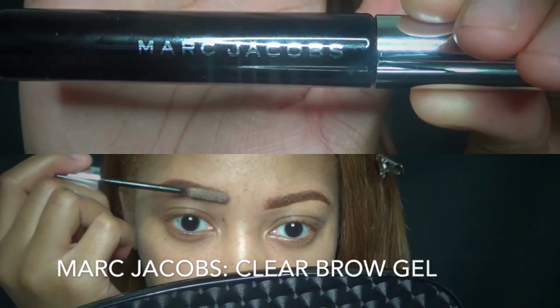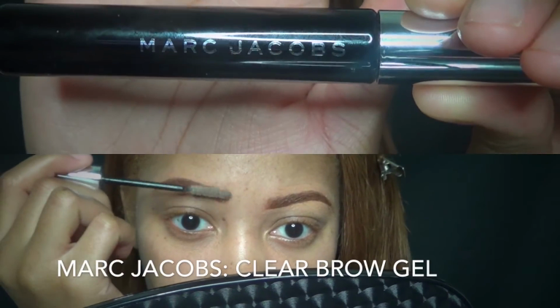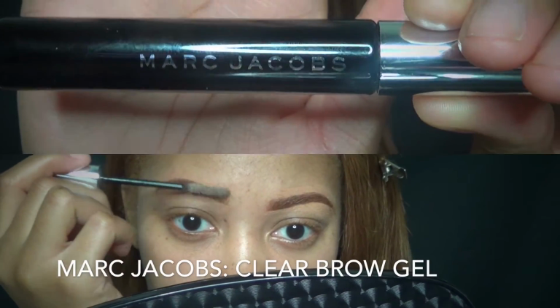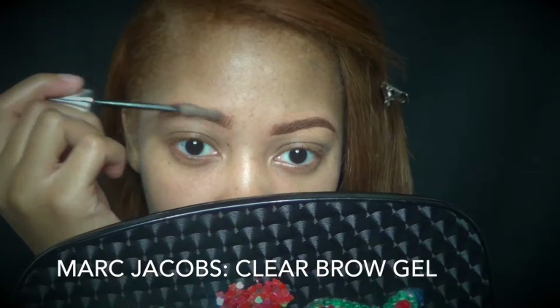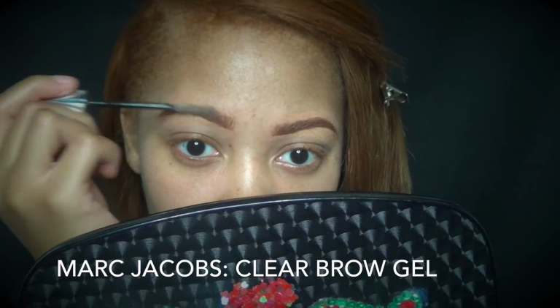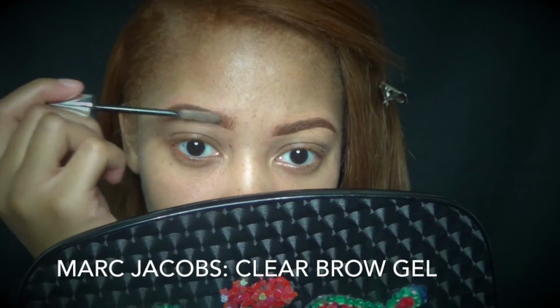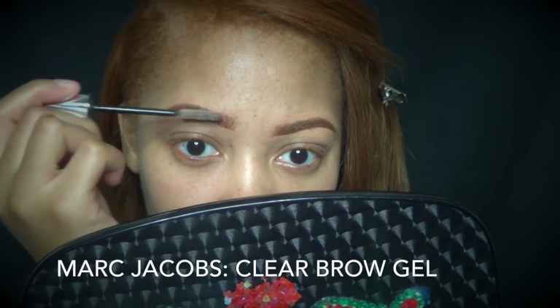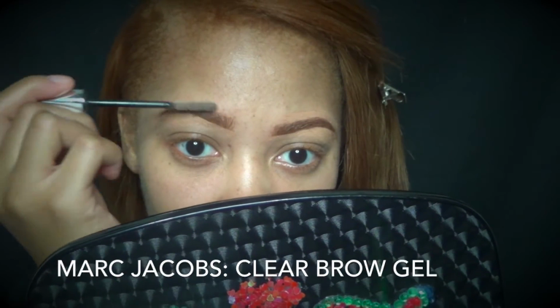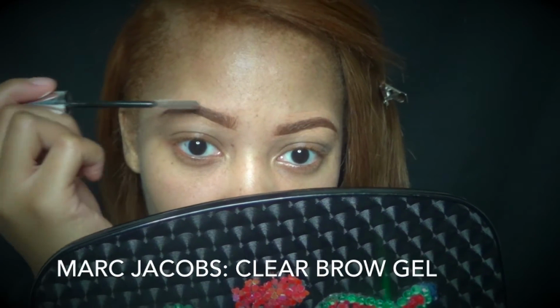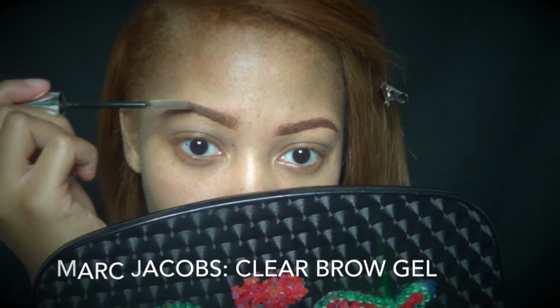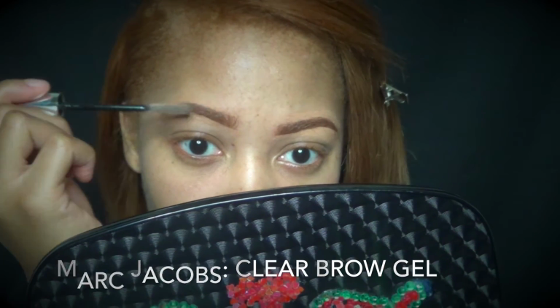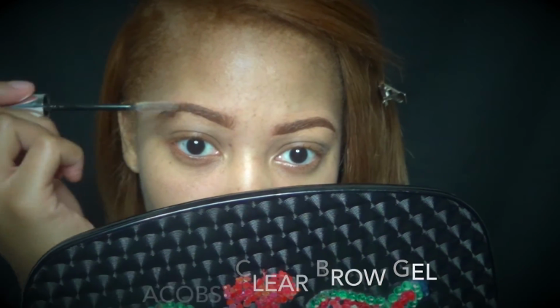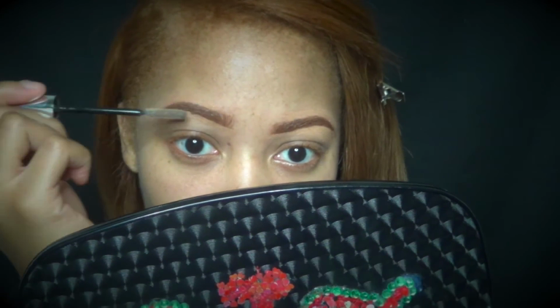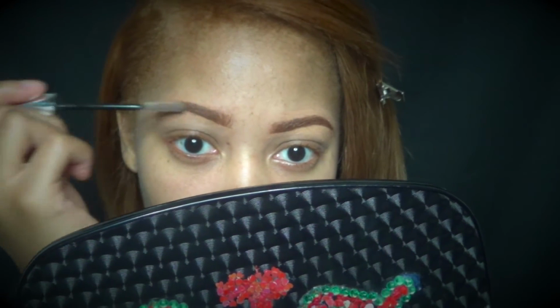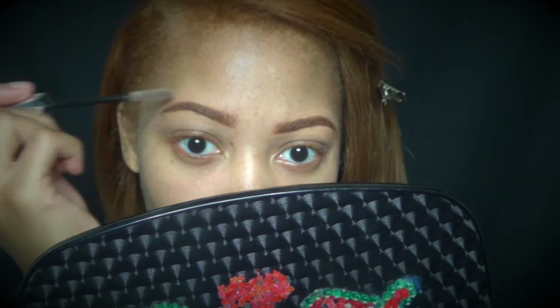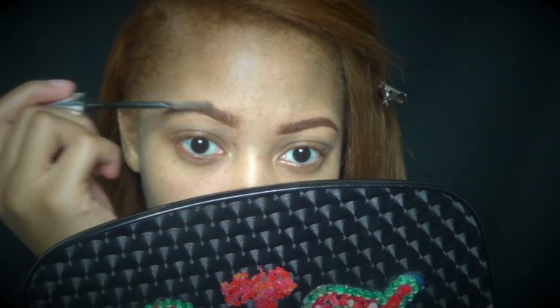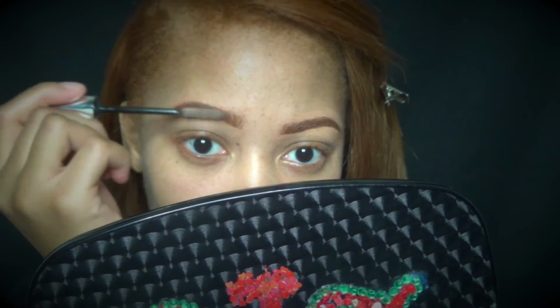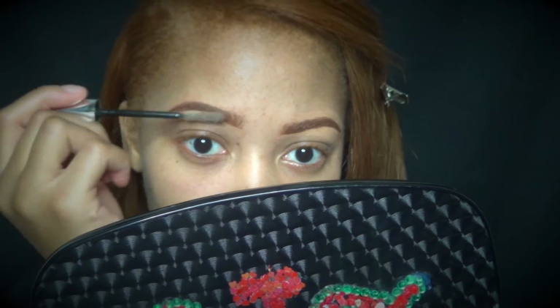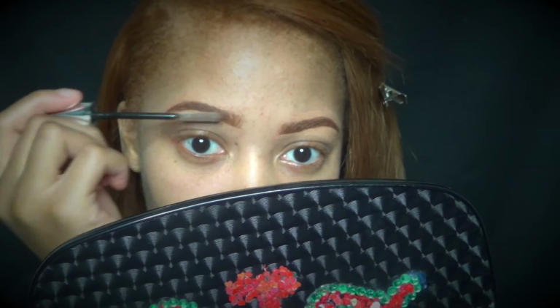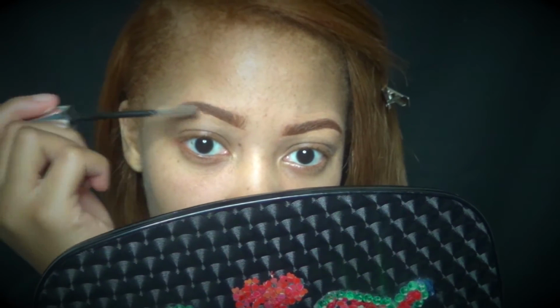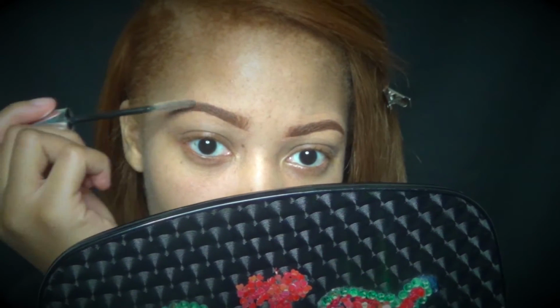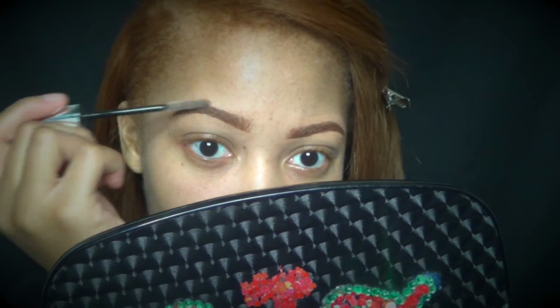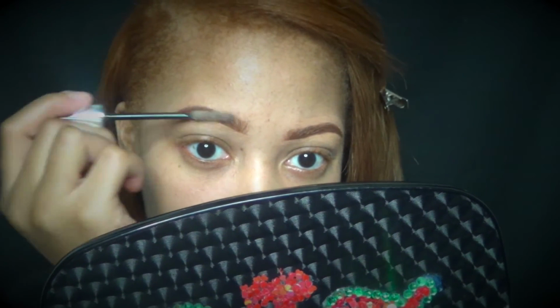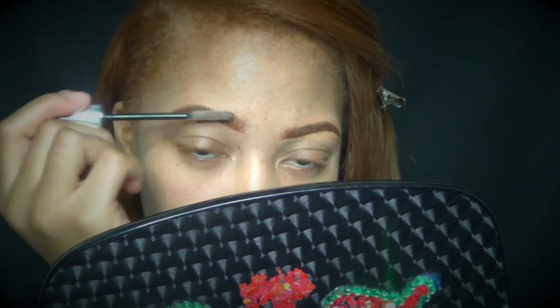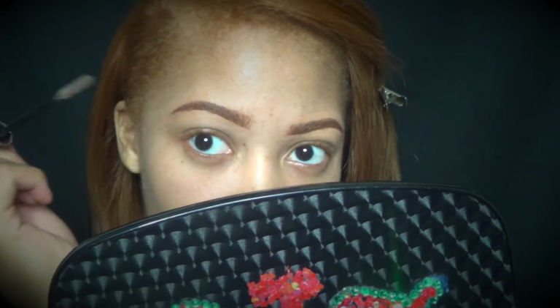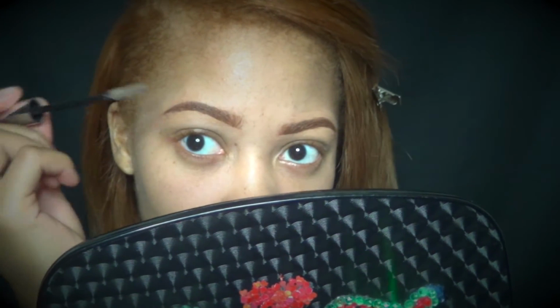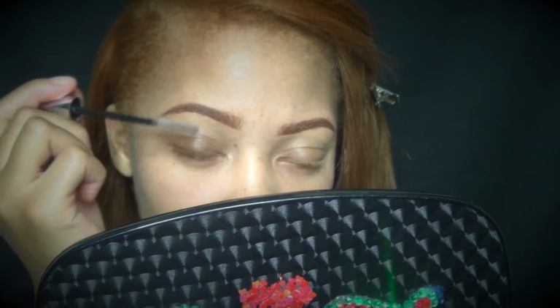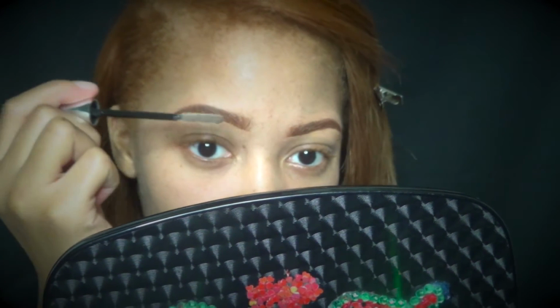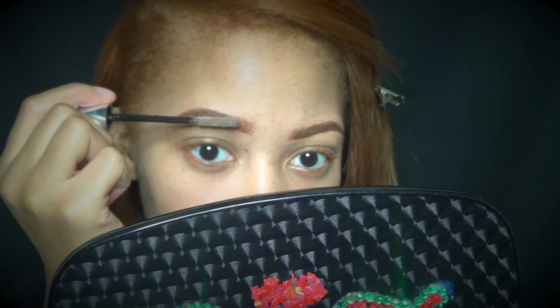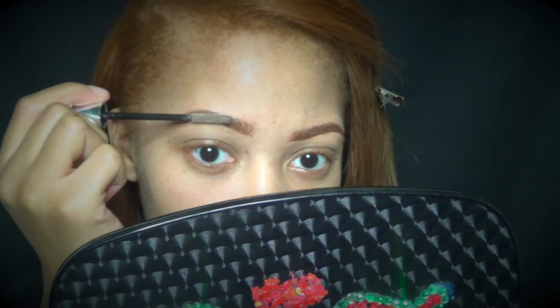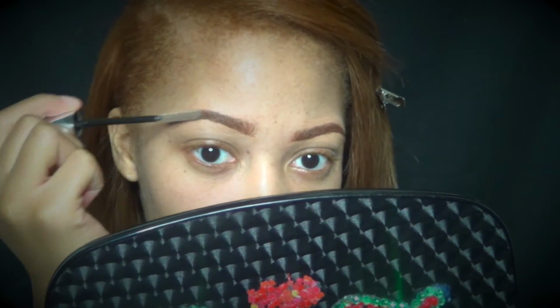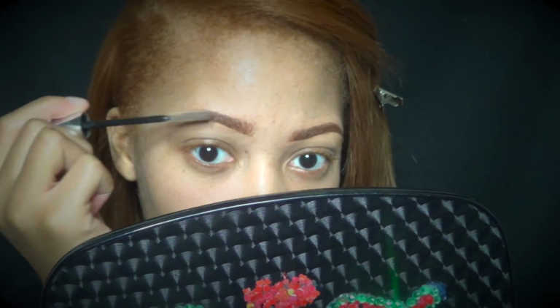The final step for my brows, I'm just setting them with my Marc Jacobs Clear Brow Gel. I love this stuff — it's amazing.